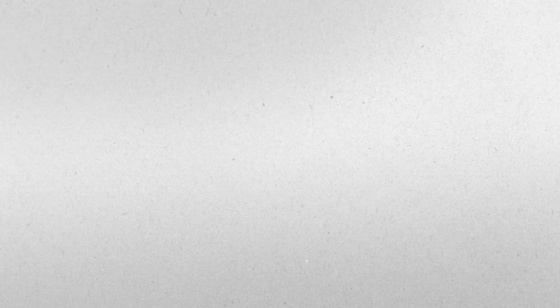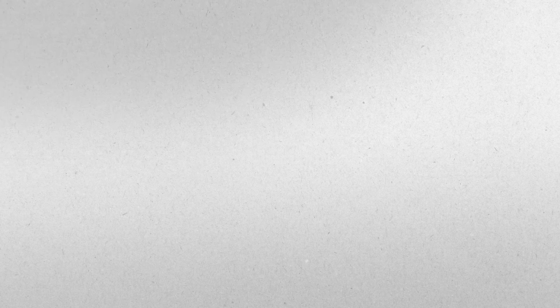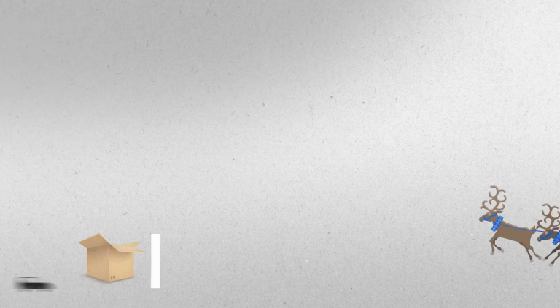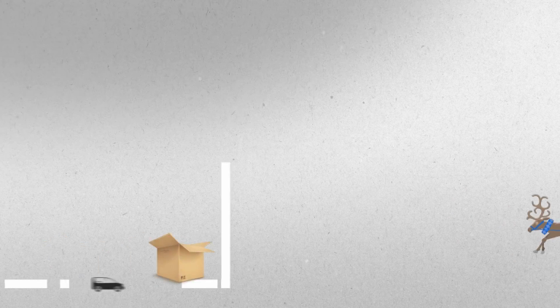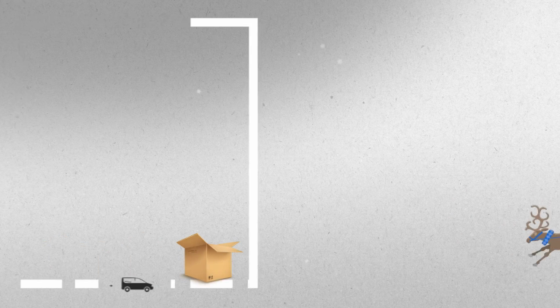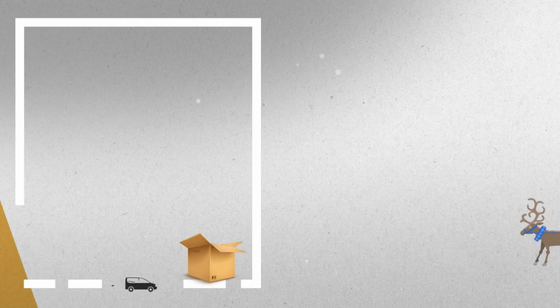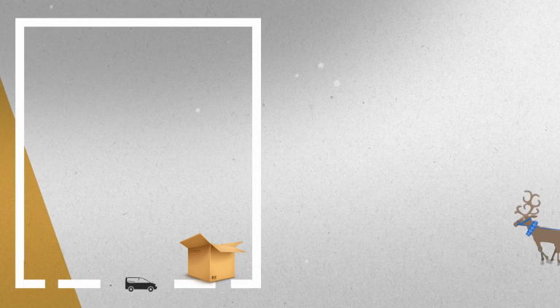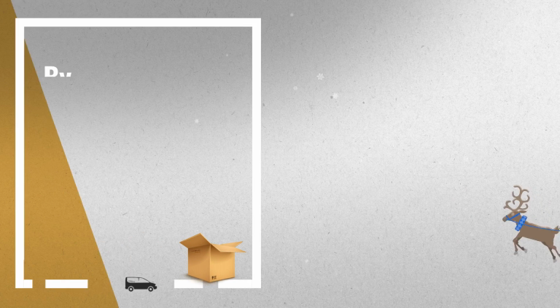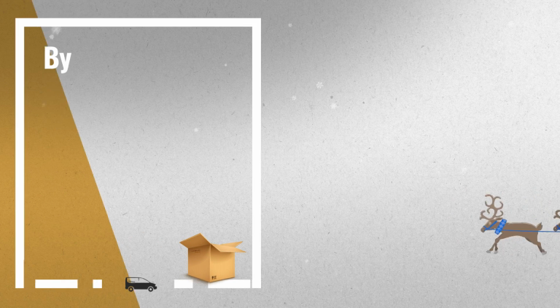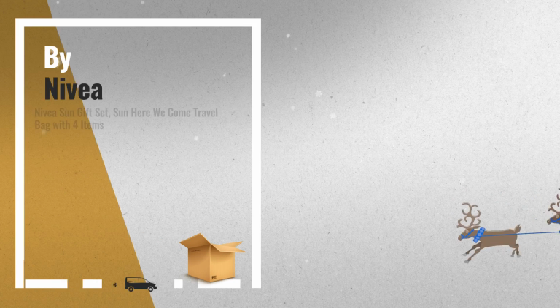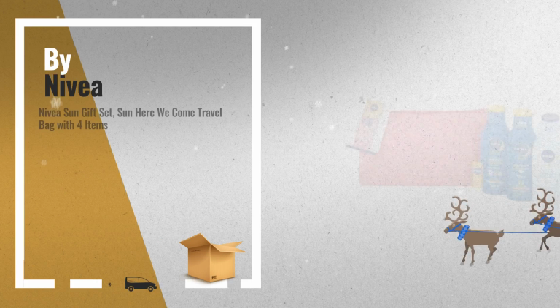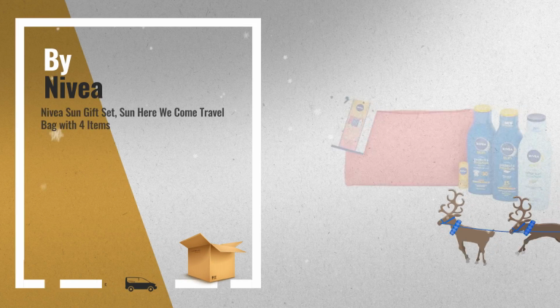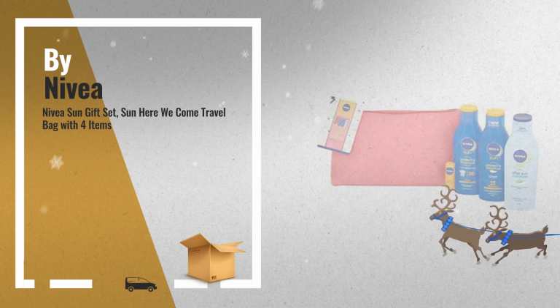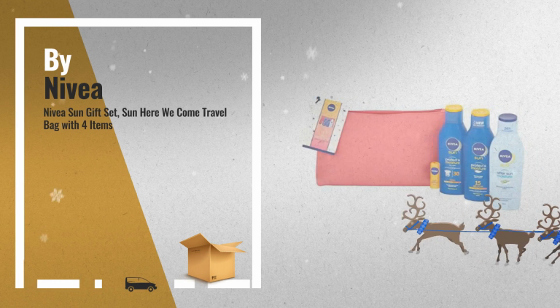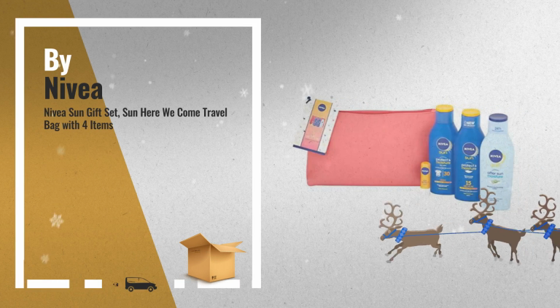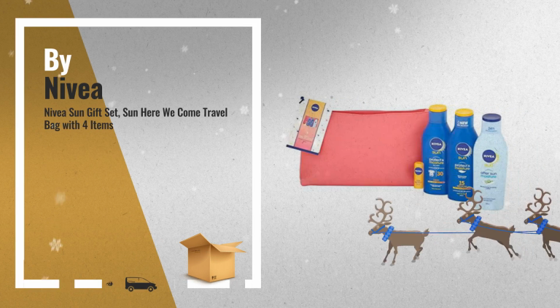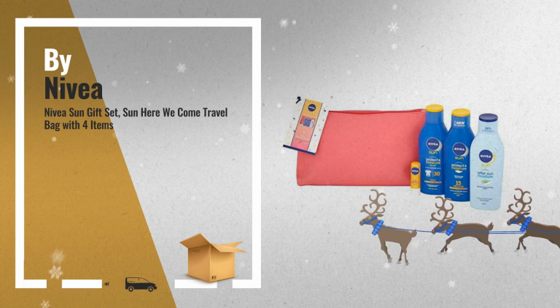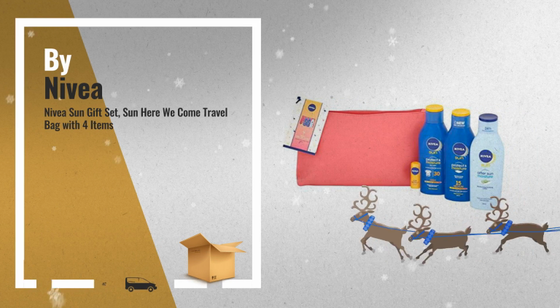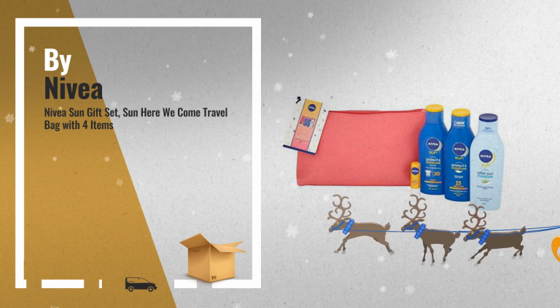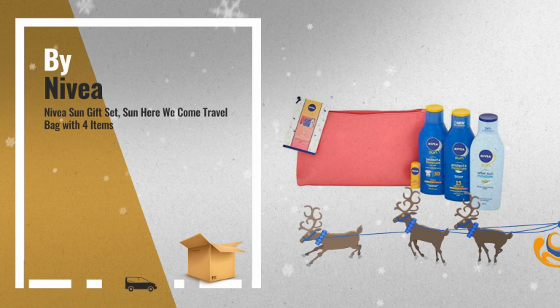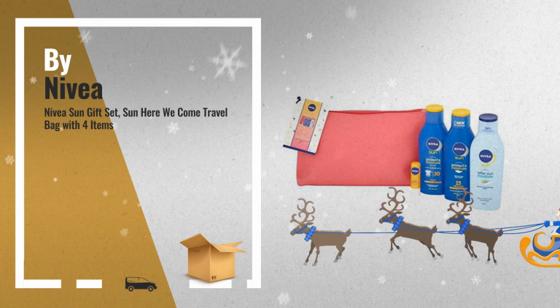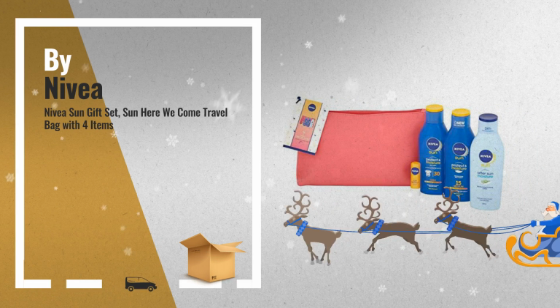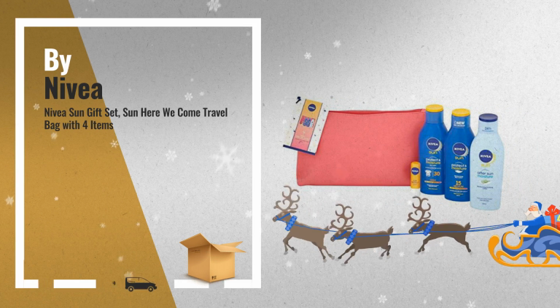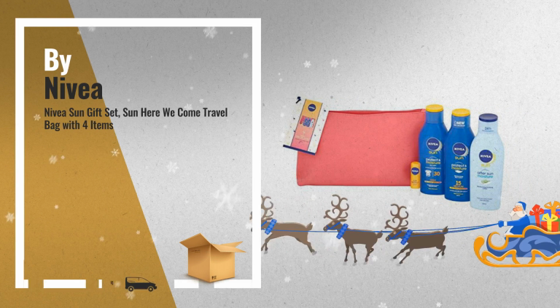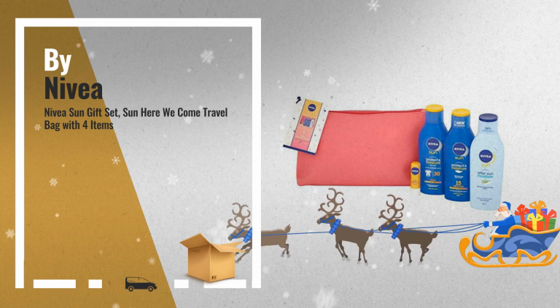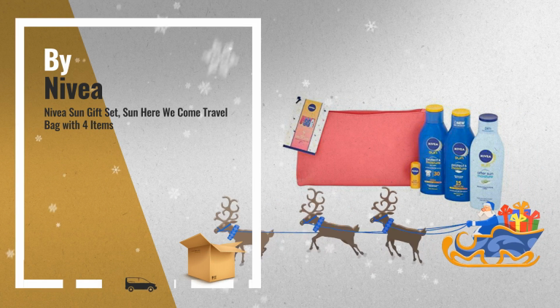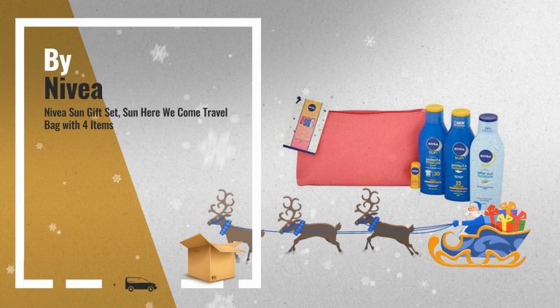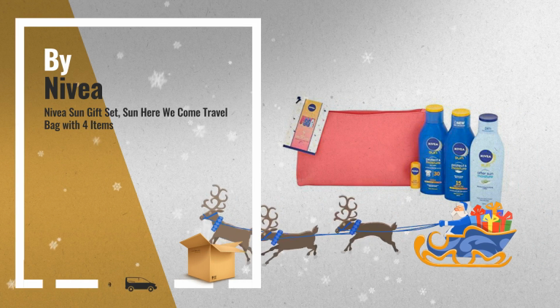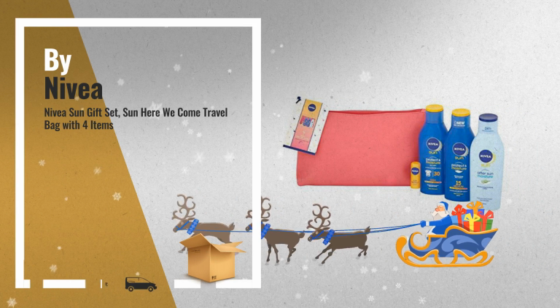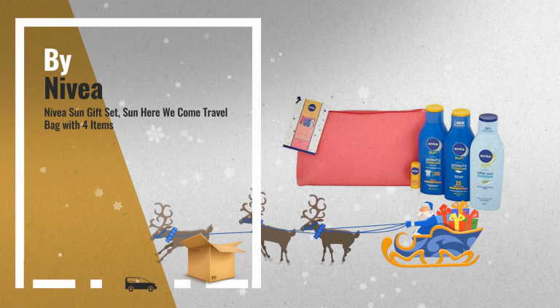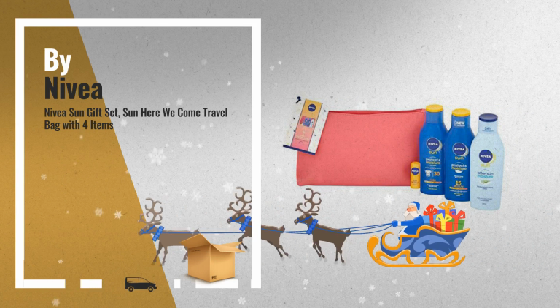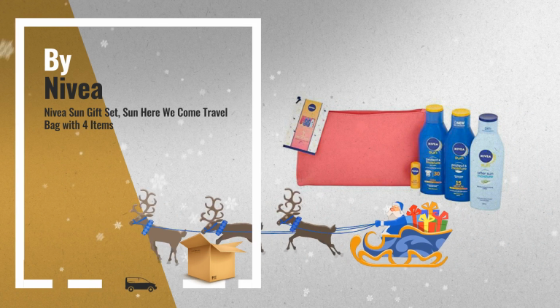Number 4: Nivea Sun Gift Set — Sun Here We Come Travel Bag with 4 items.